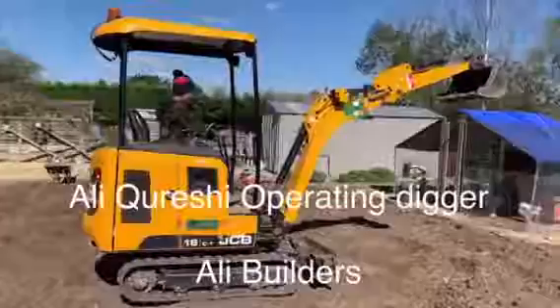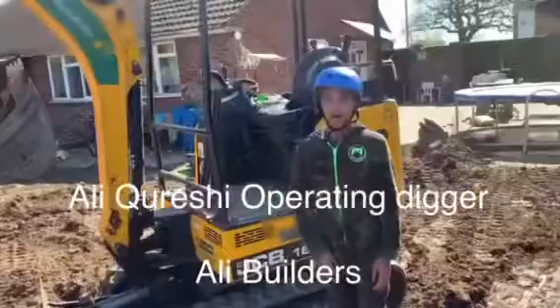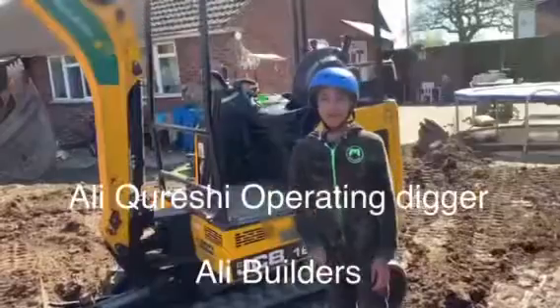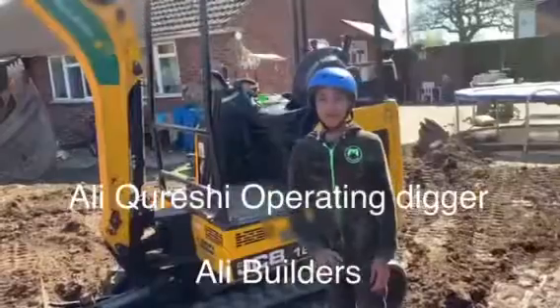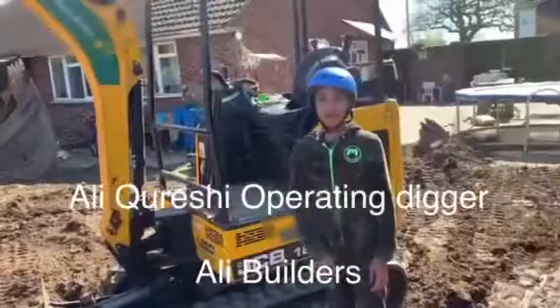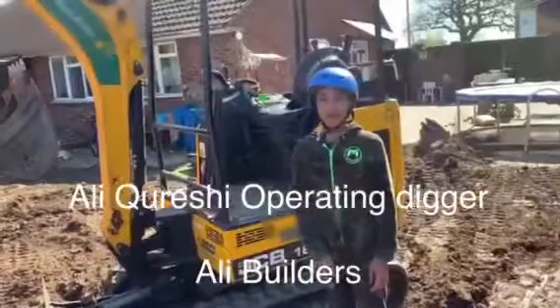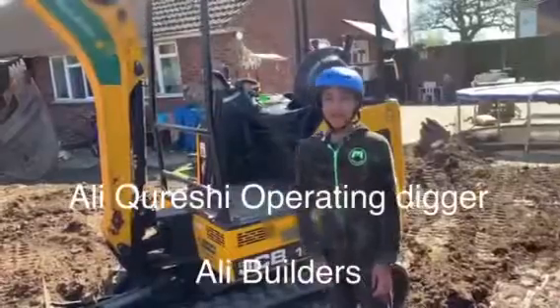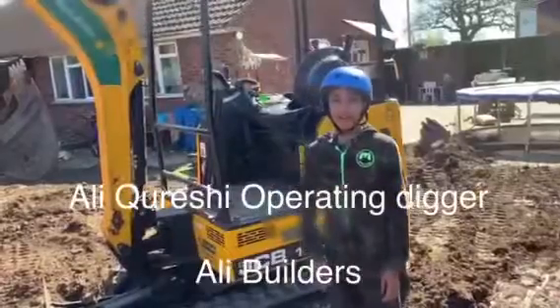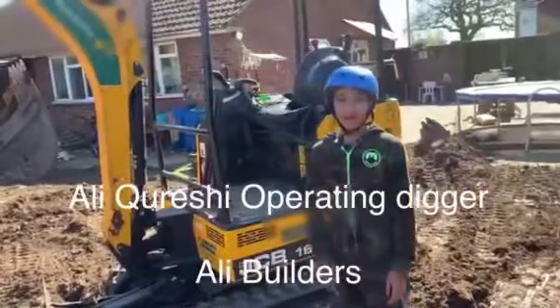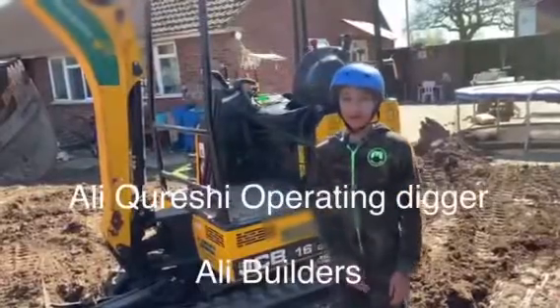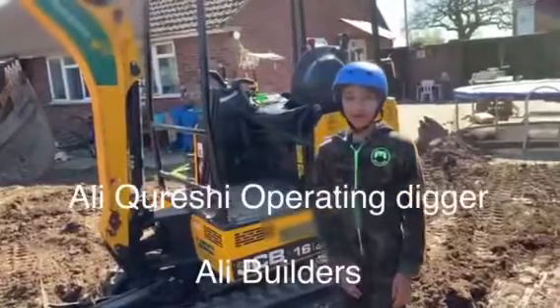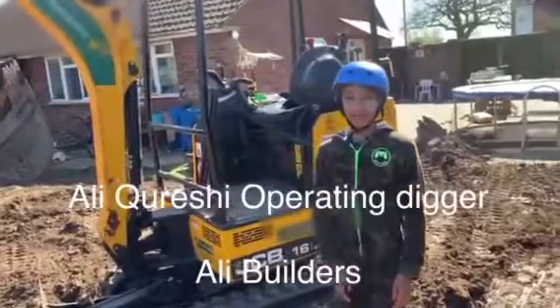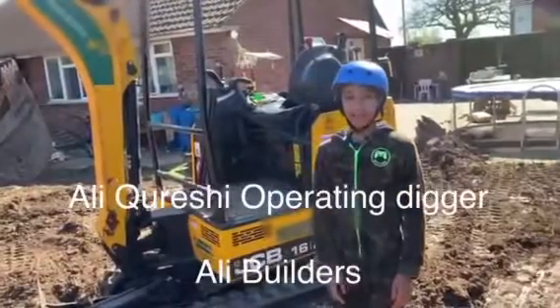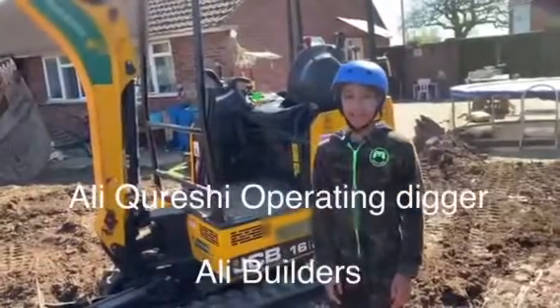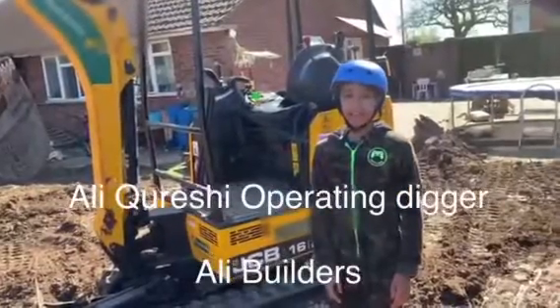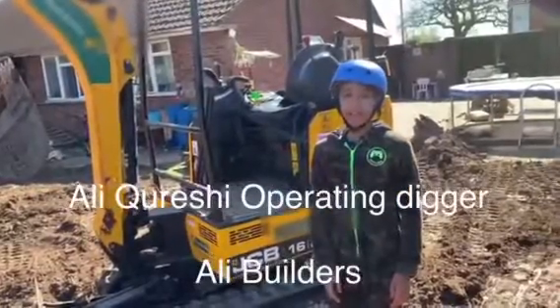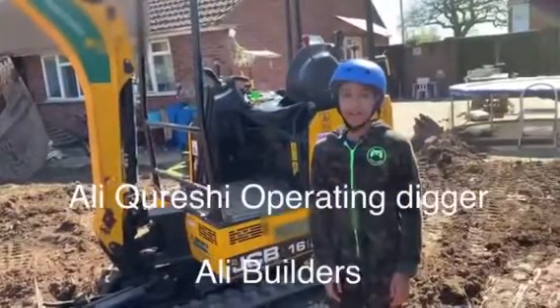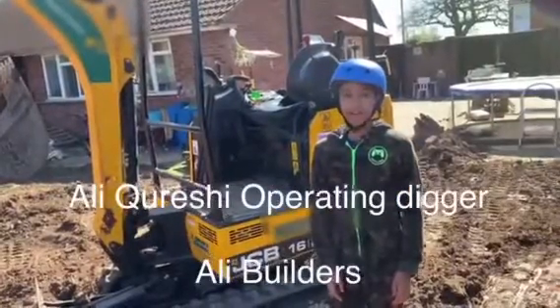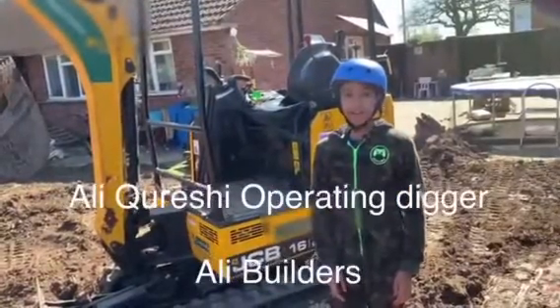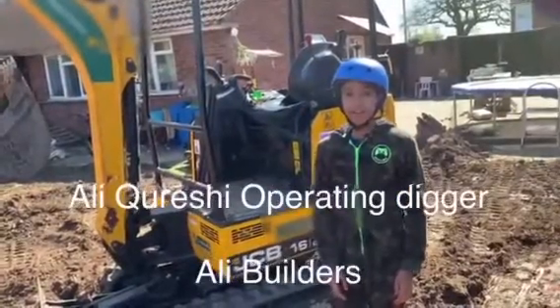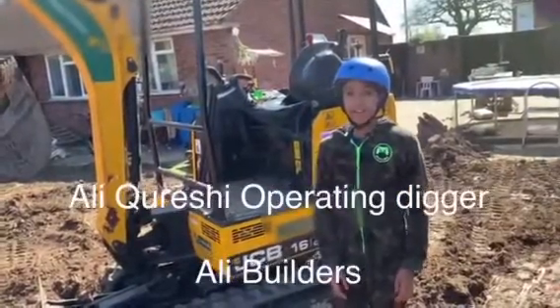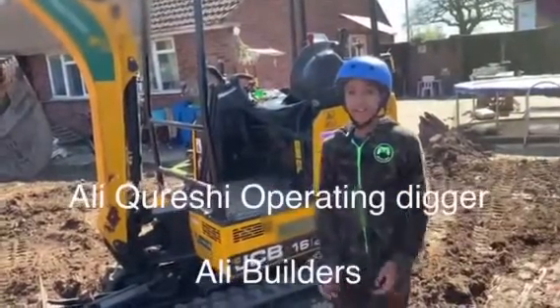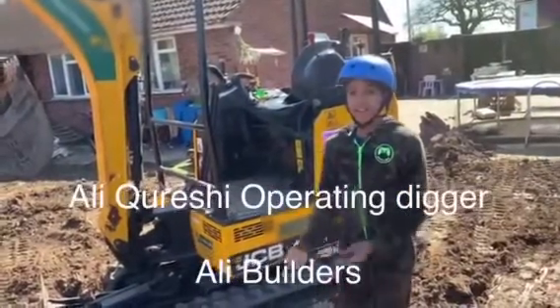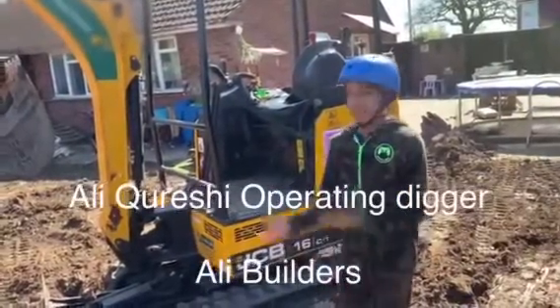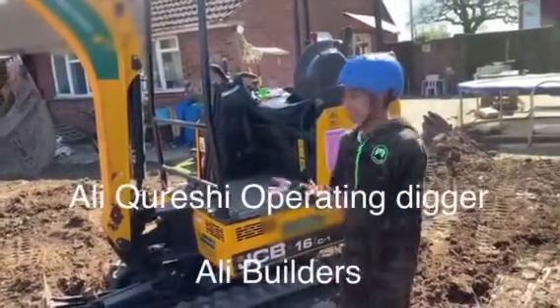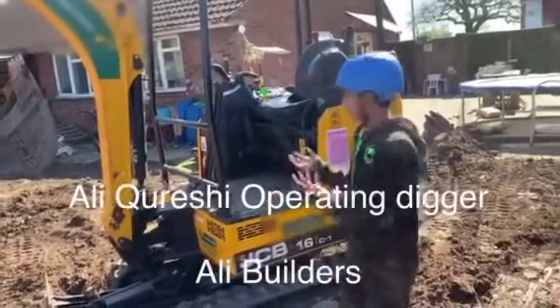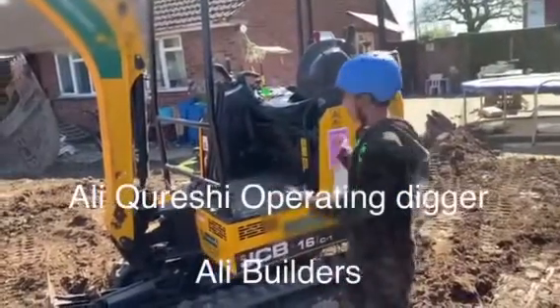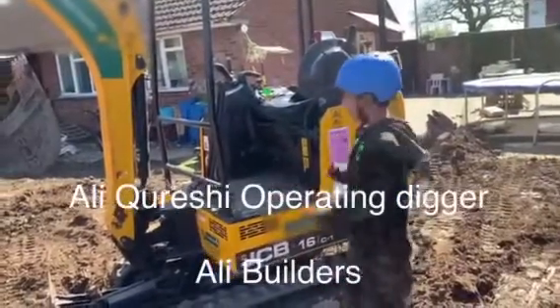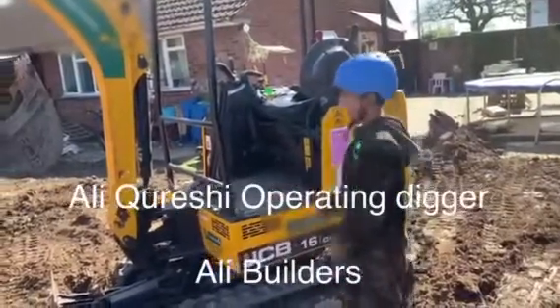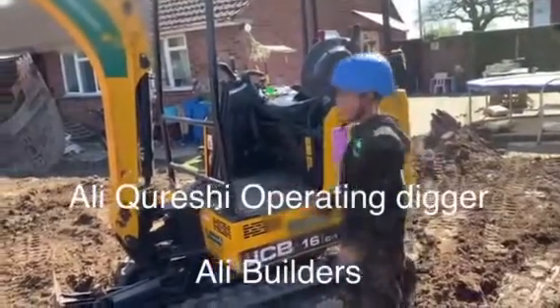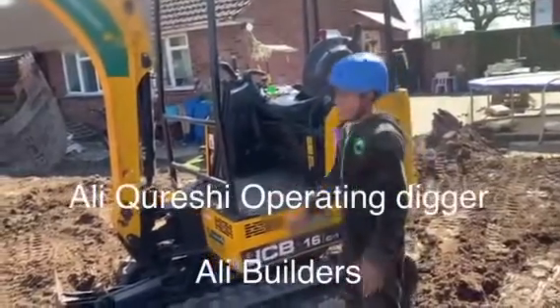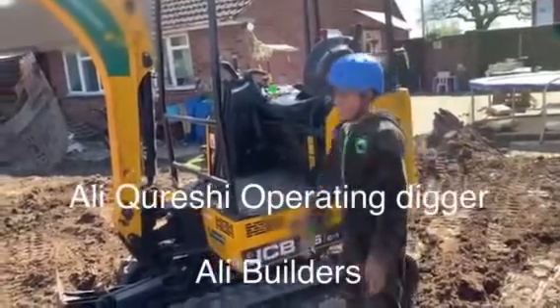Hi everyone, today I'm going to be telling you how to operate this JTB digger over here.